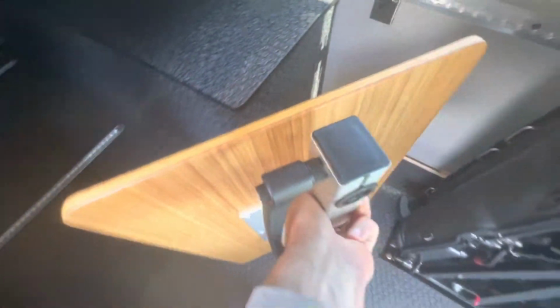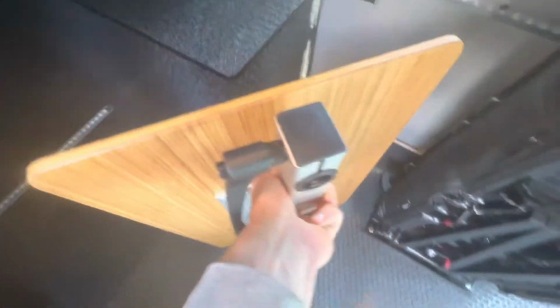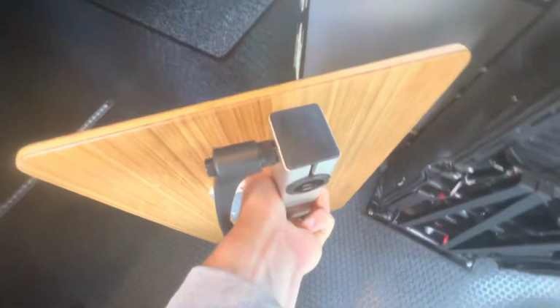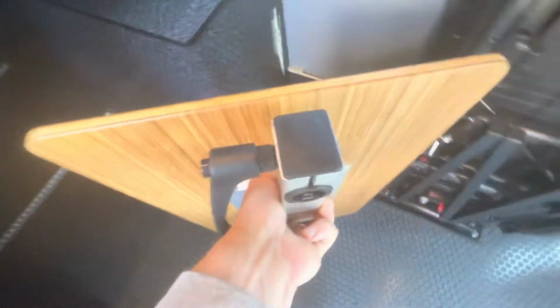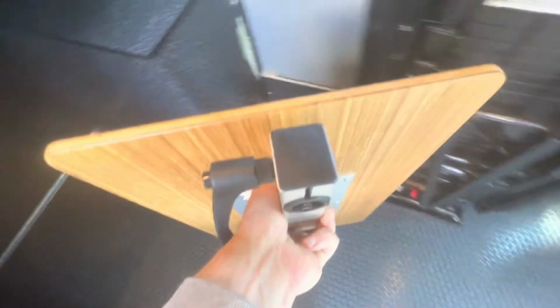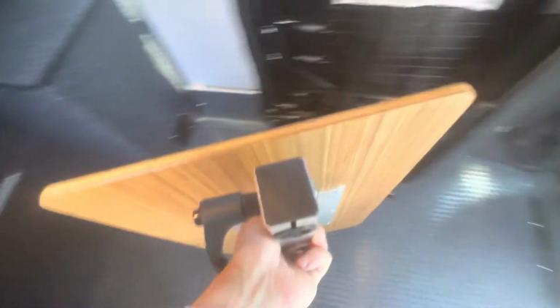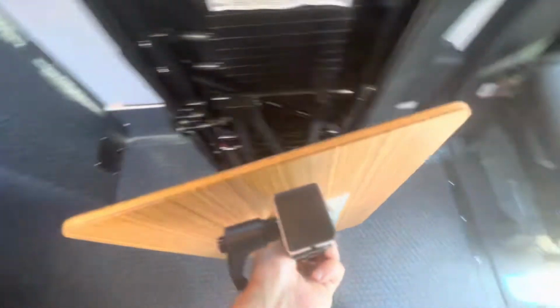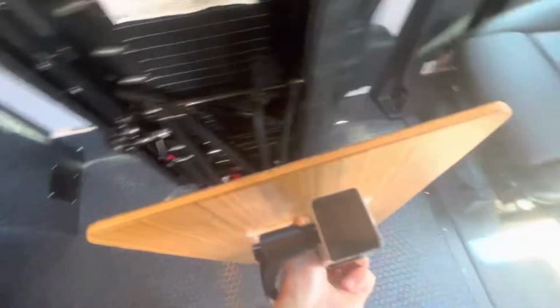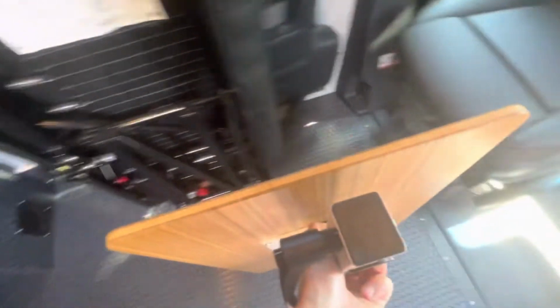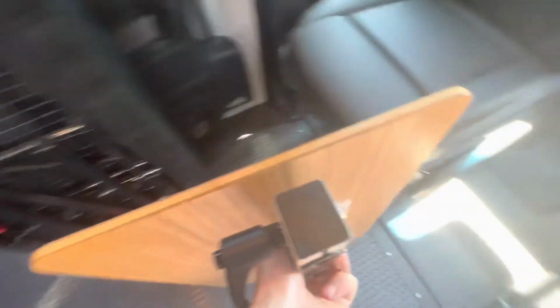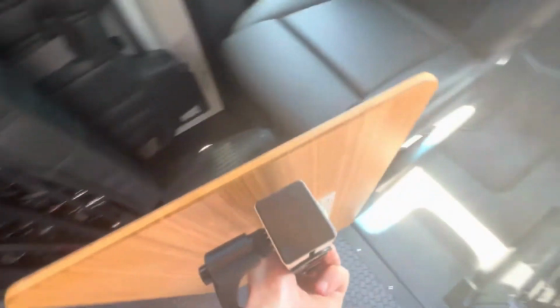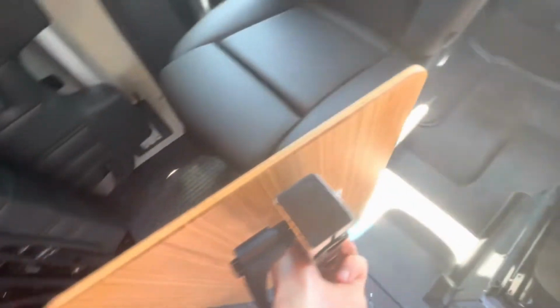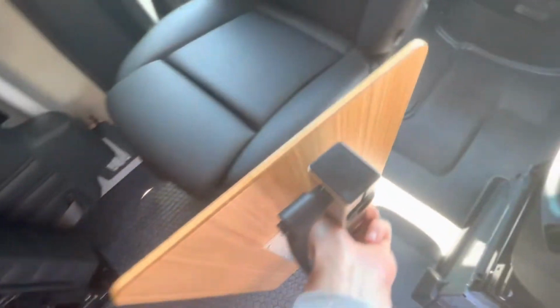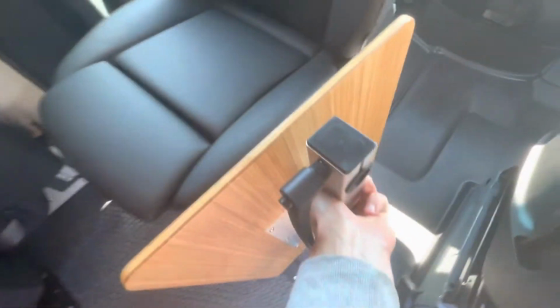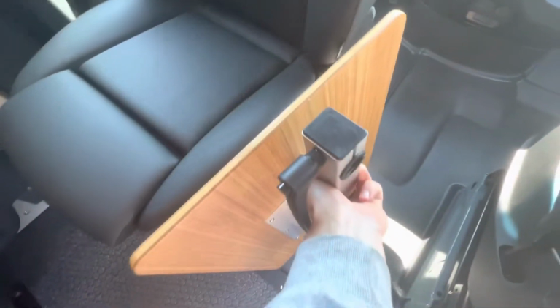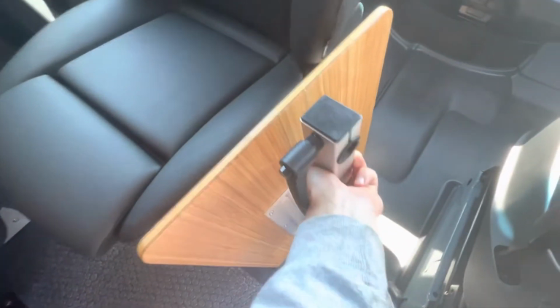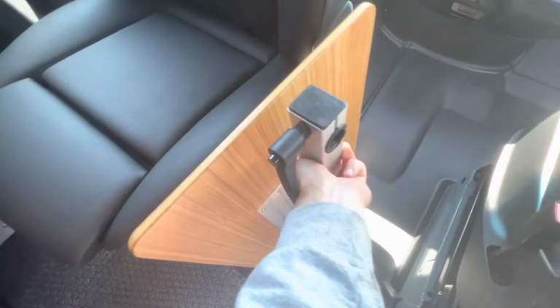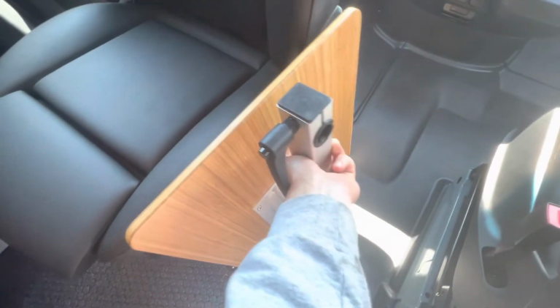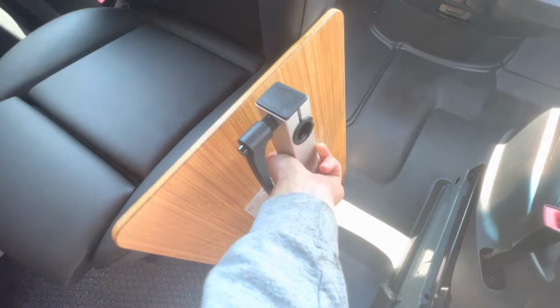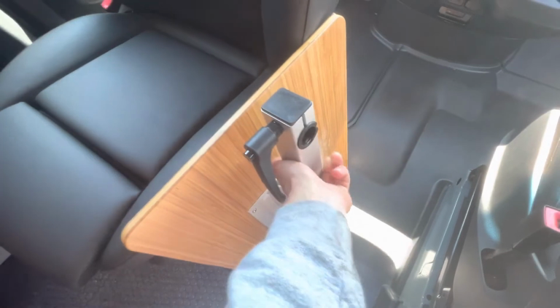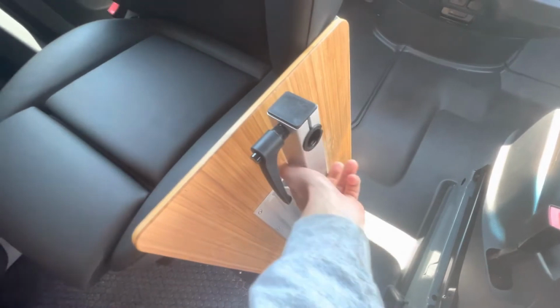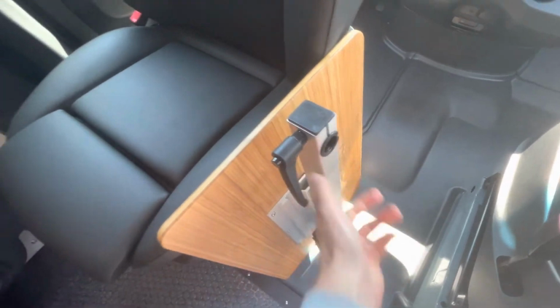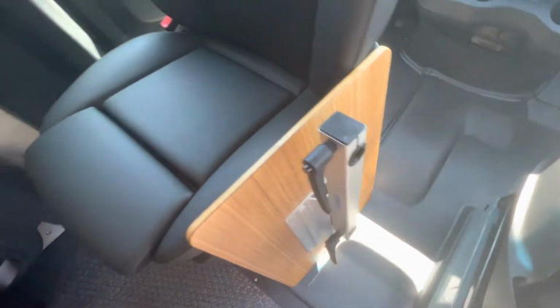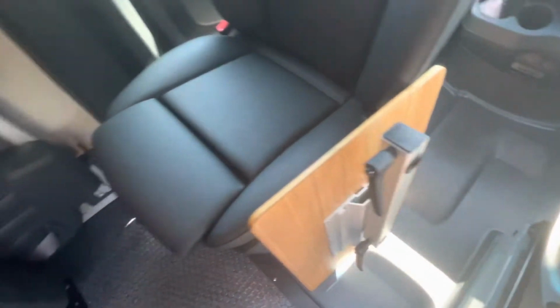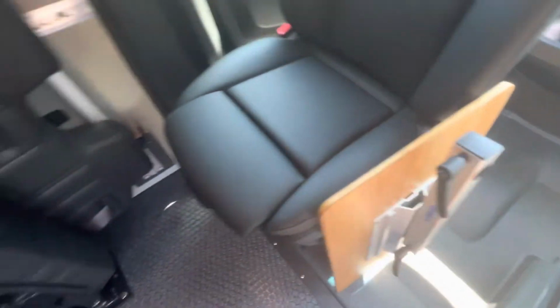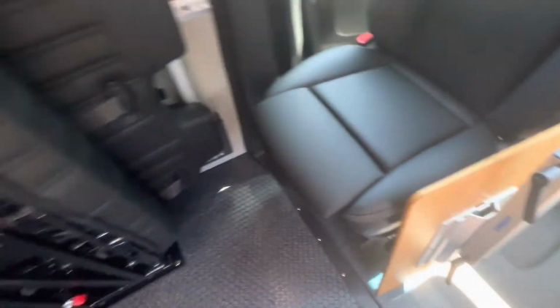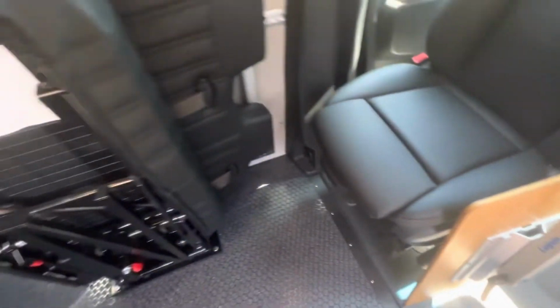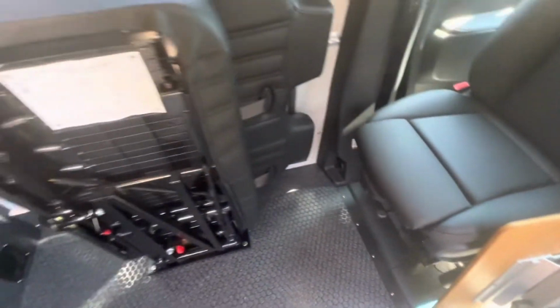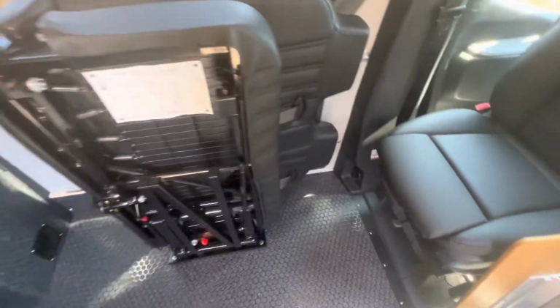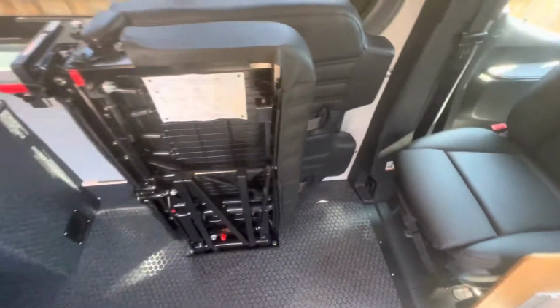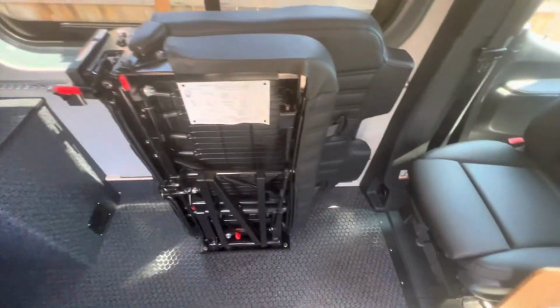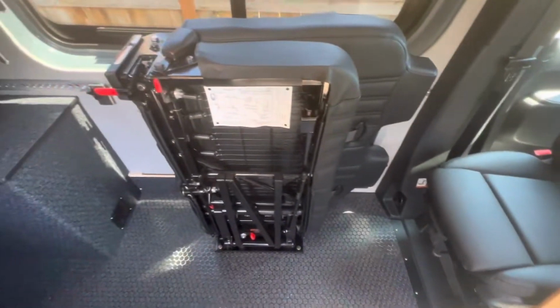I like to just move this forward and set it out of the way to give me some room to get the seat down.